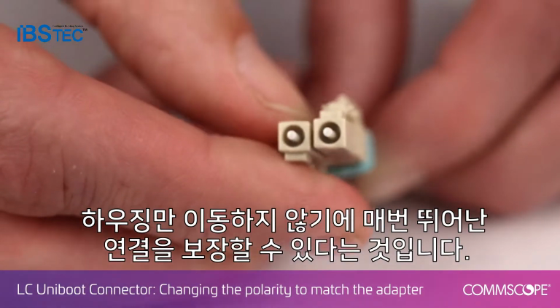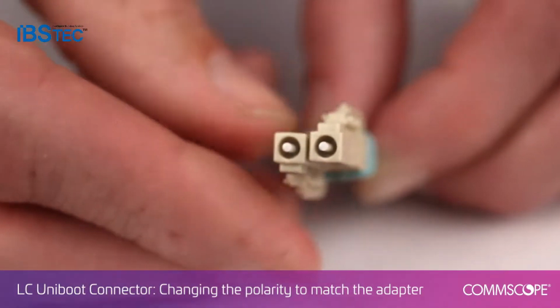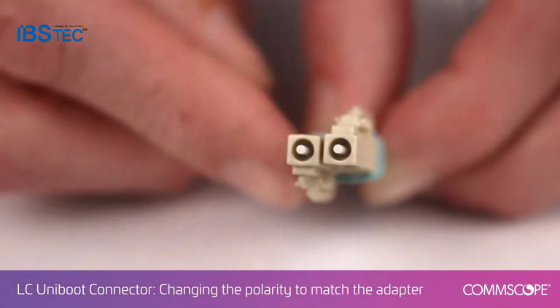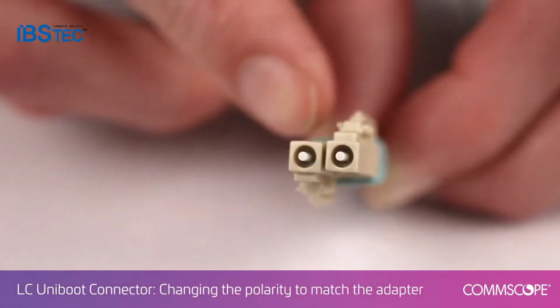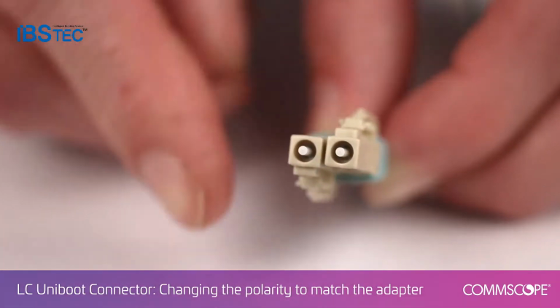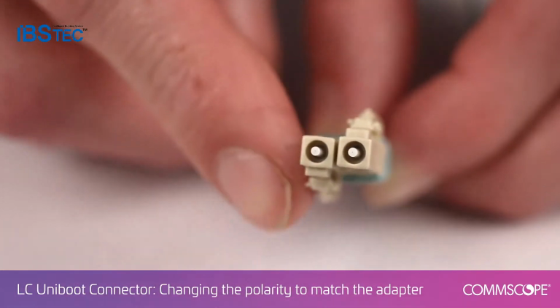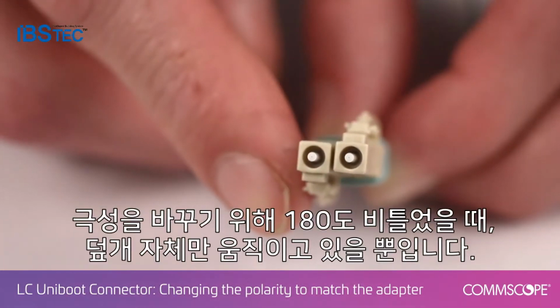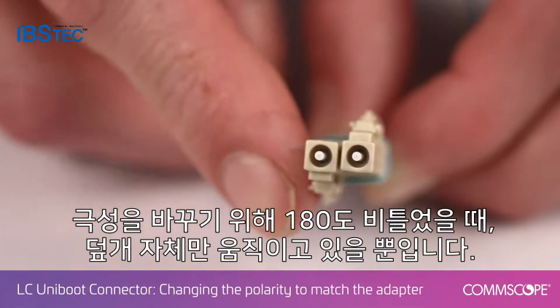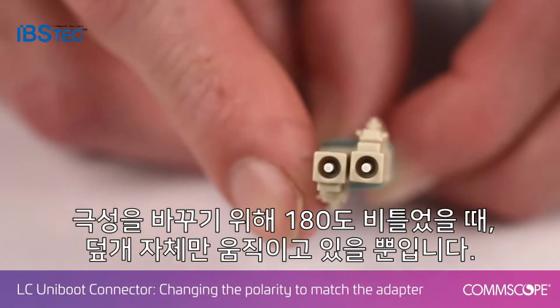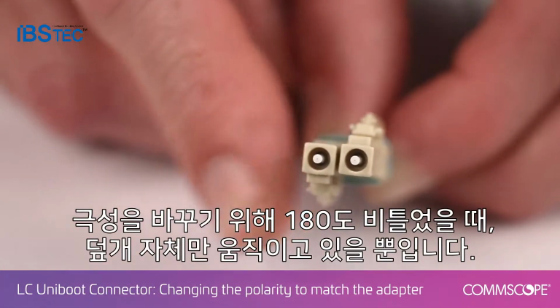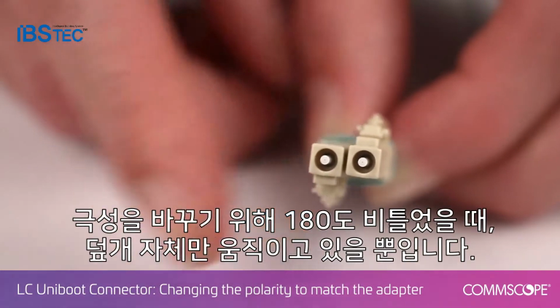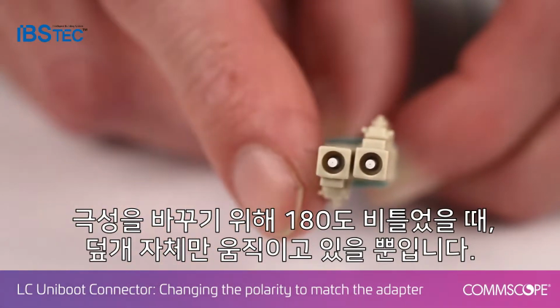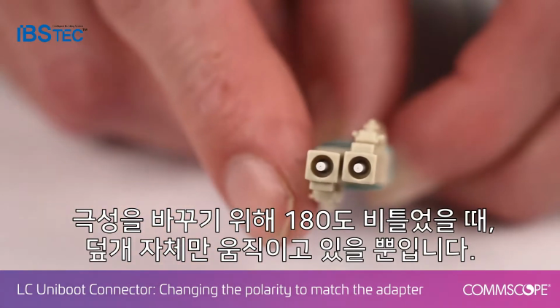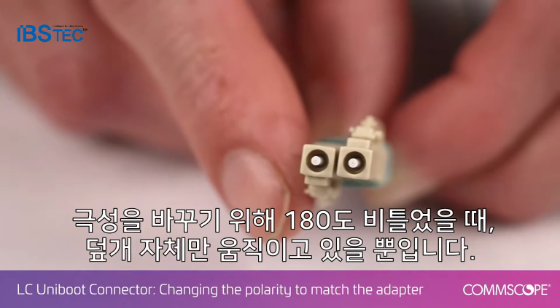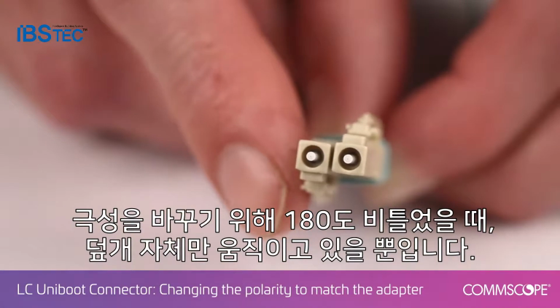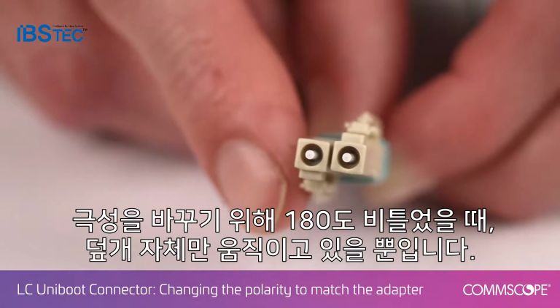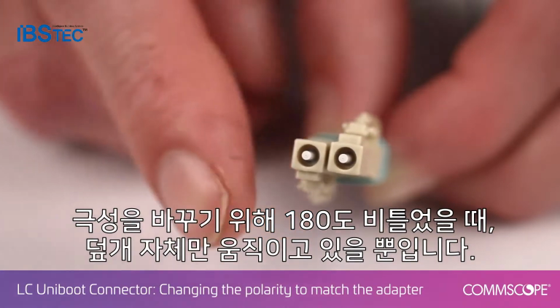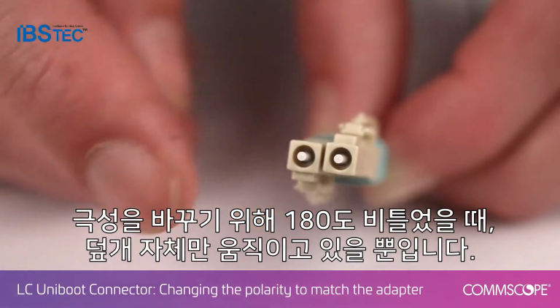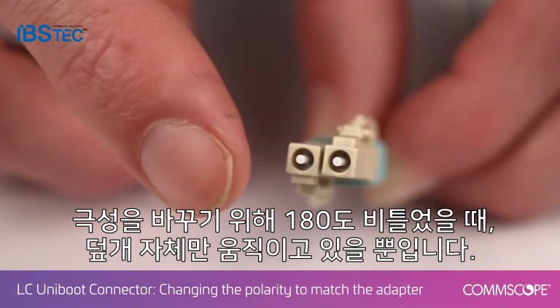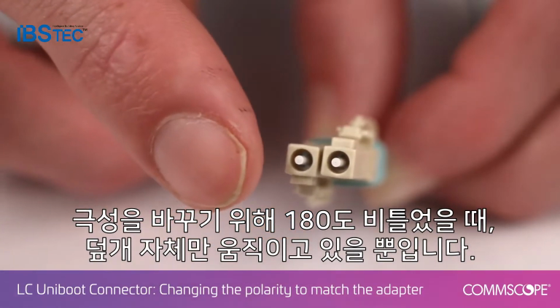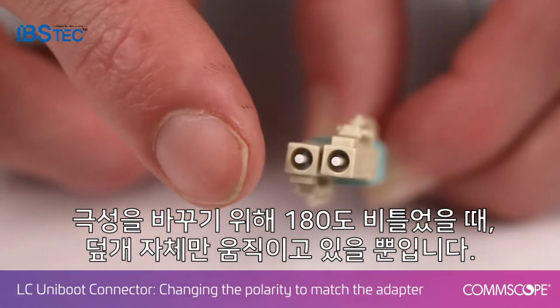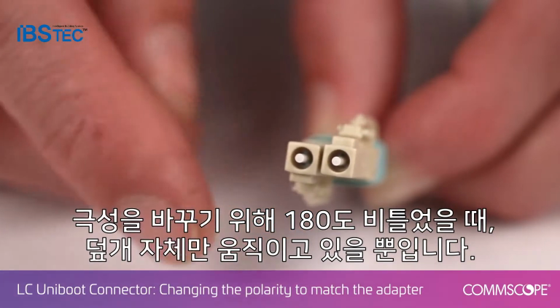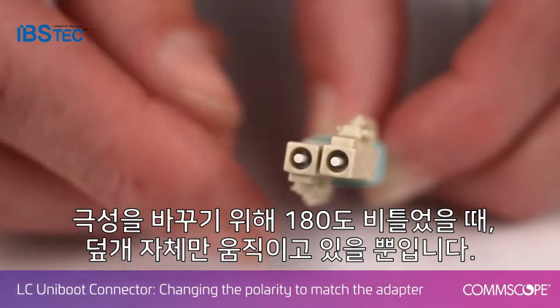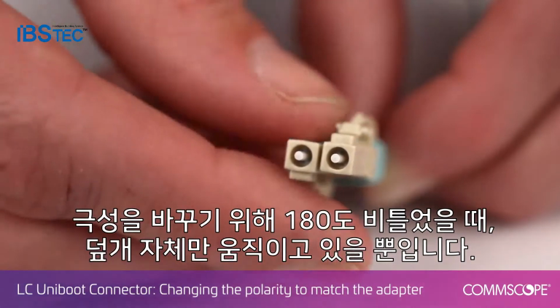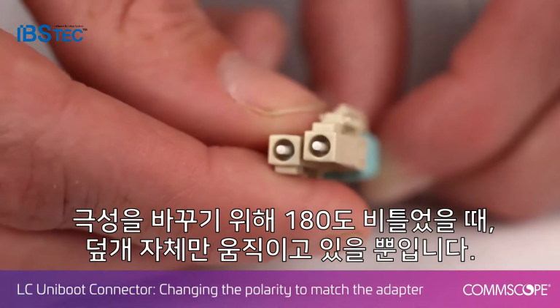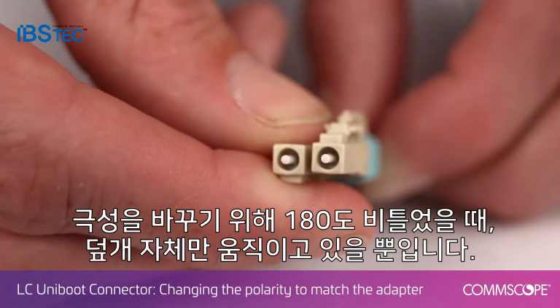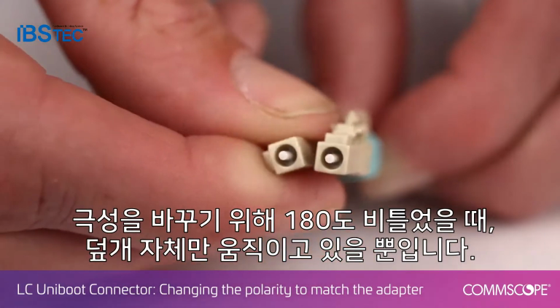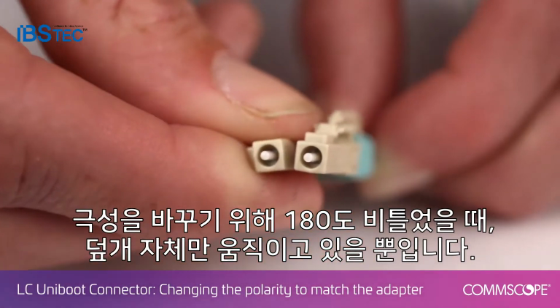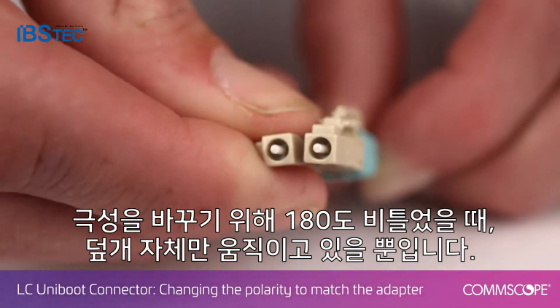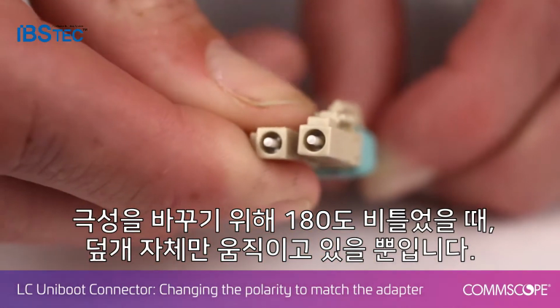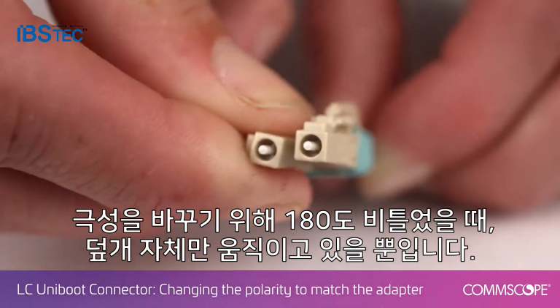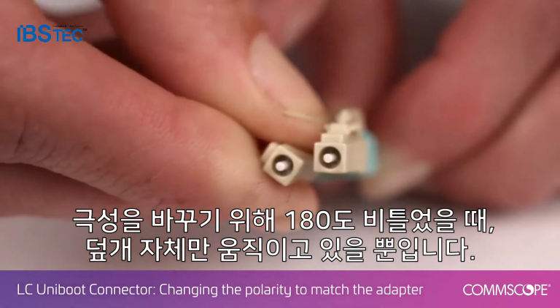As I switch it 180 degrees to change the polarity, the ferrule itself remains the same. You're only moving the housing.